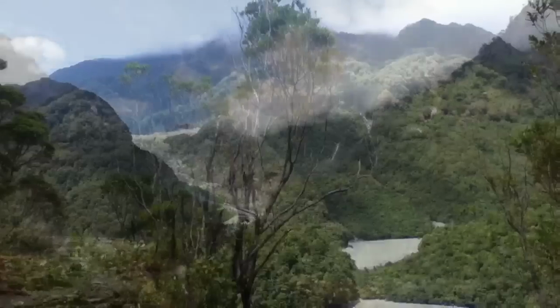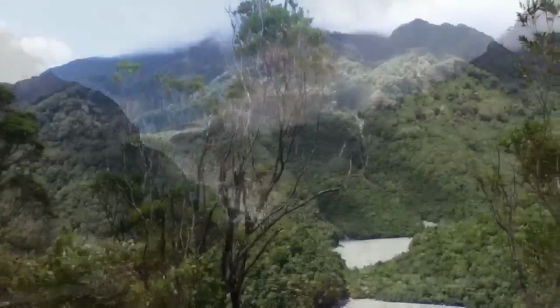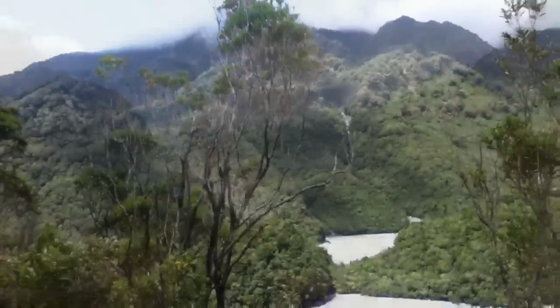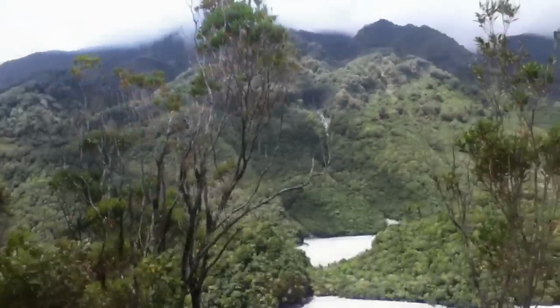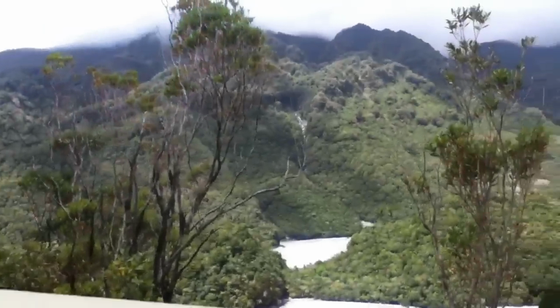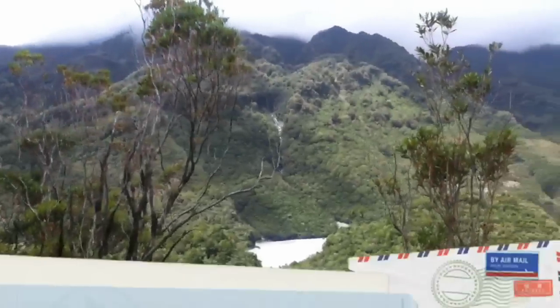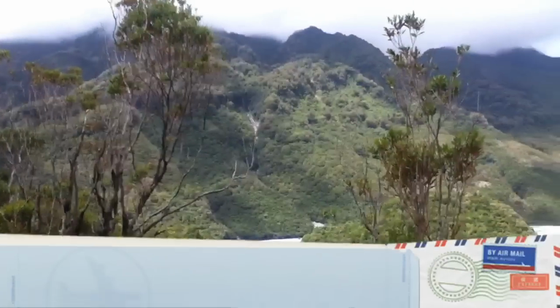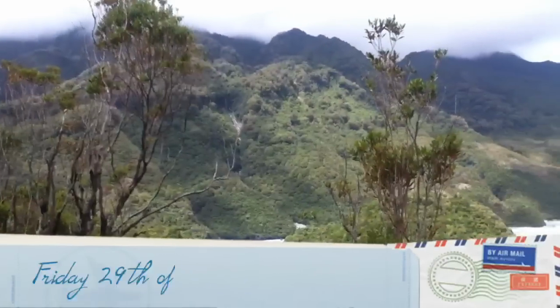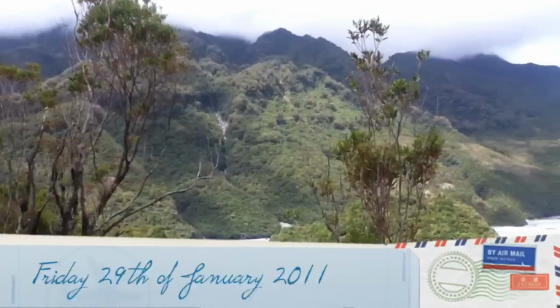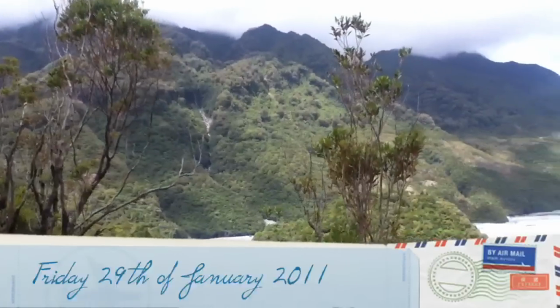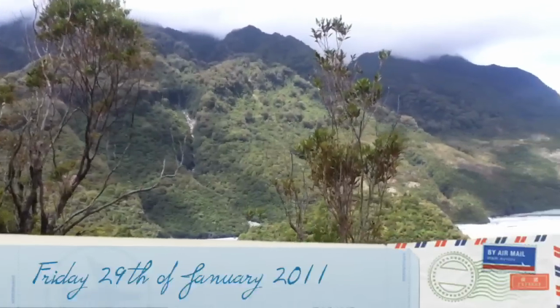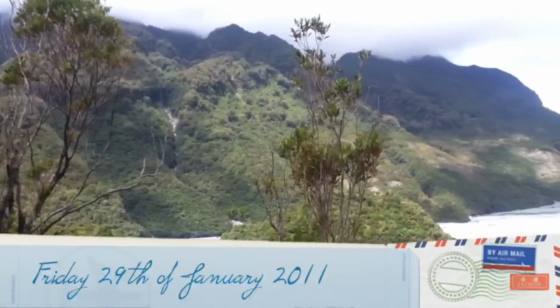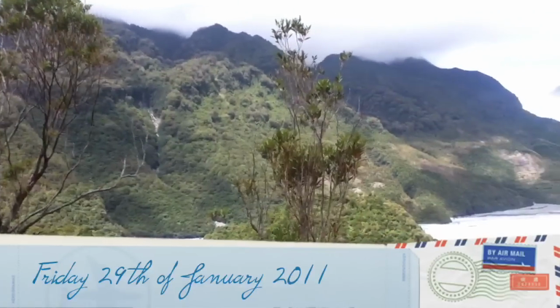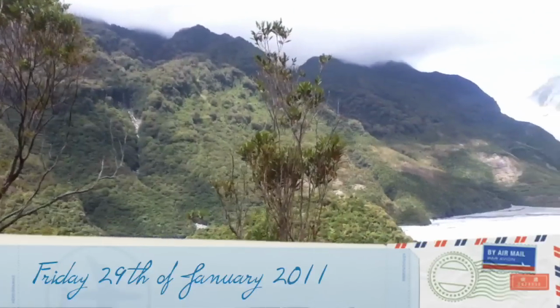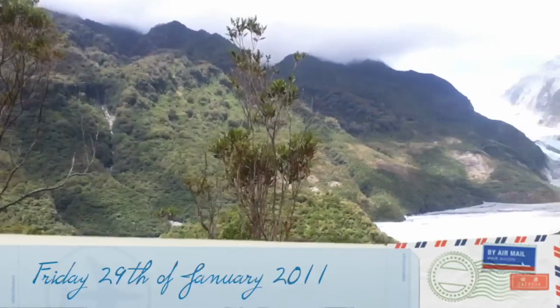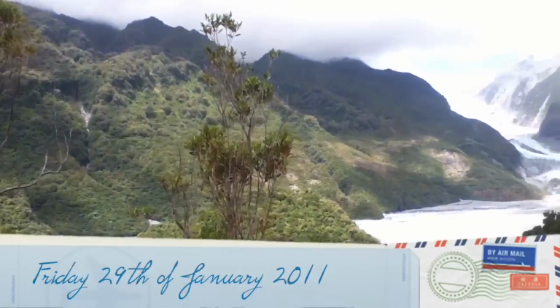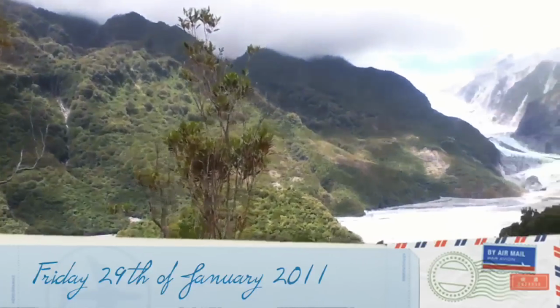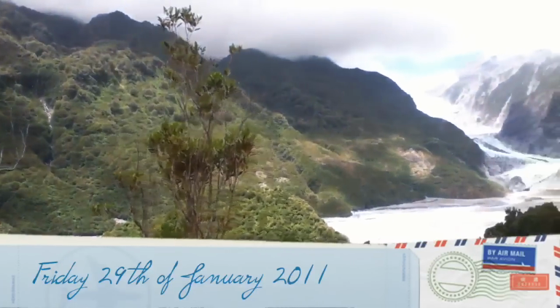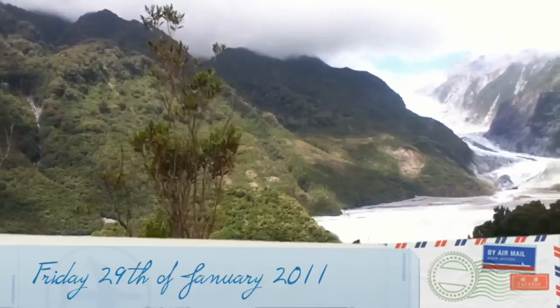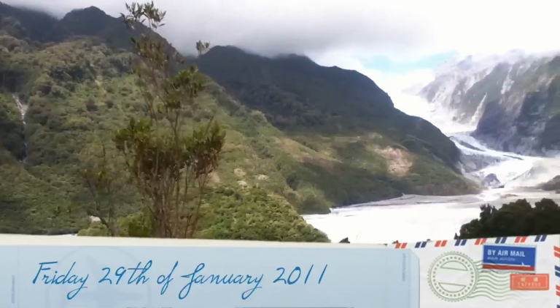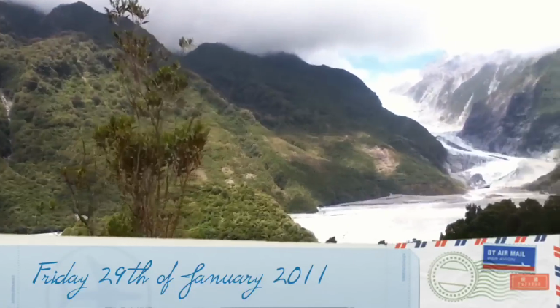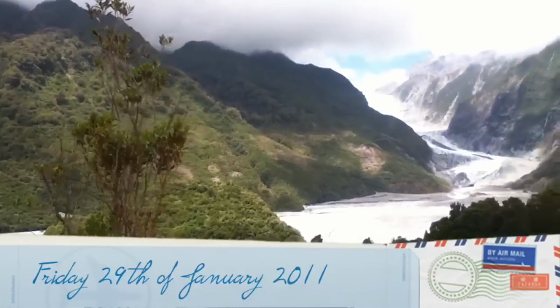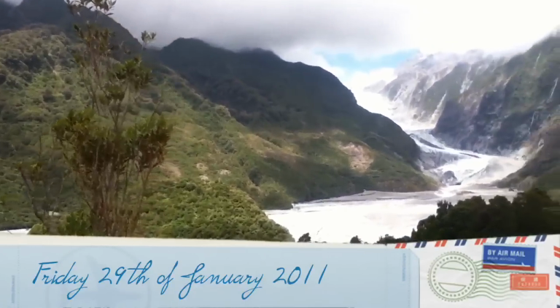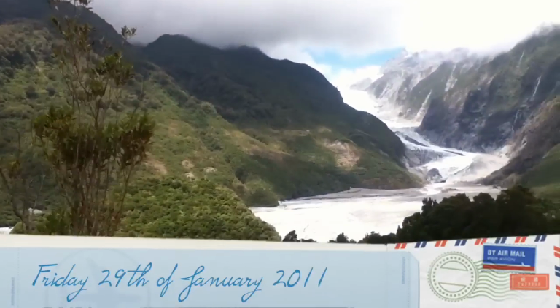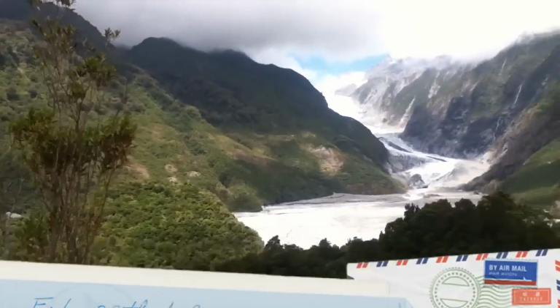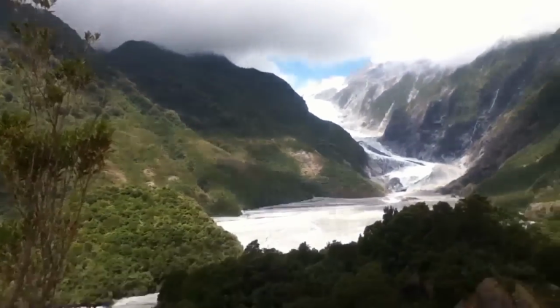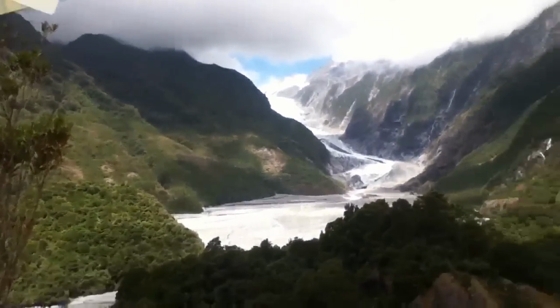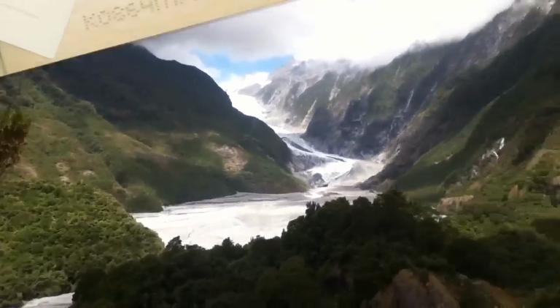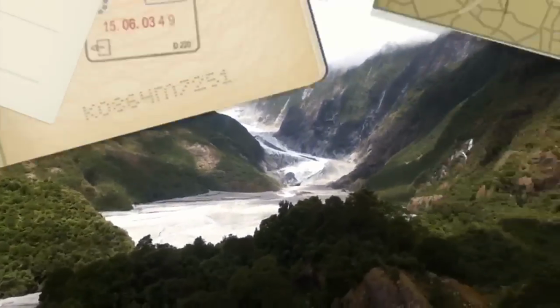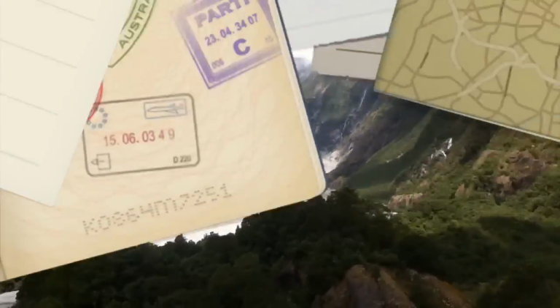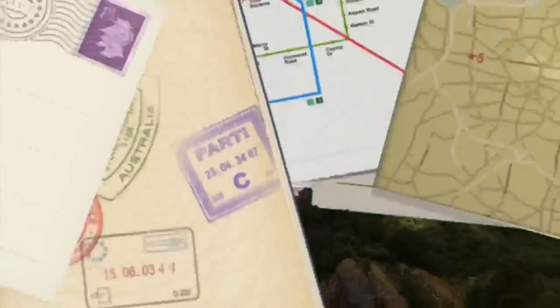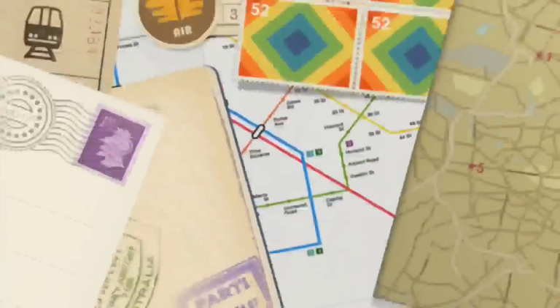The plan is to walk up this tomorrow. In front of me is the Franz Josef Glacier.